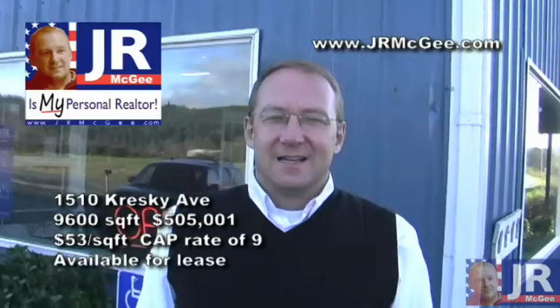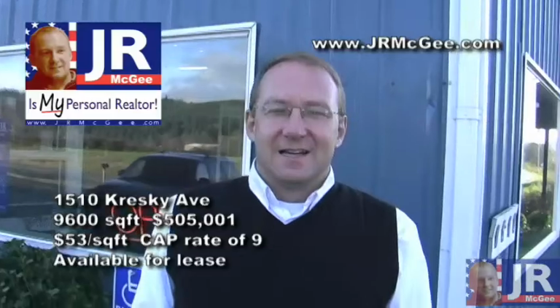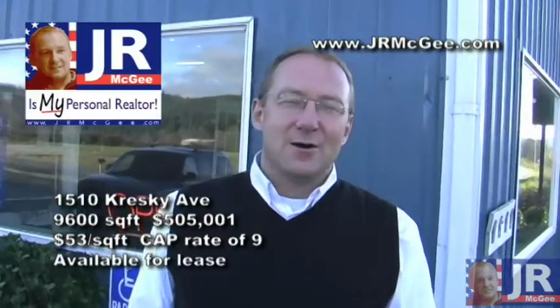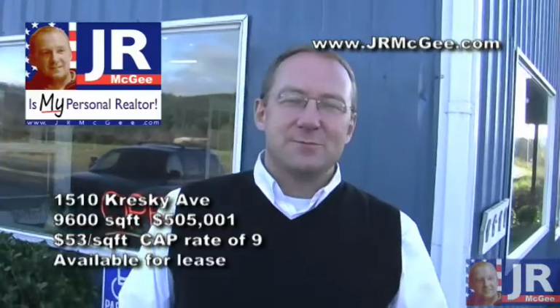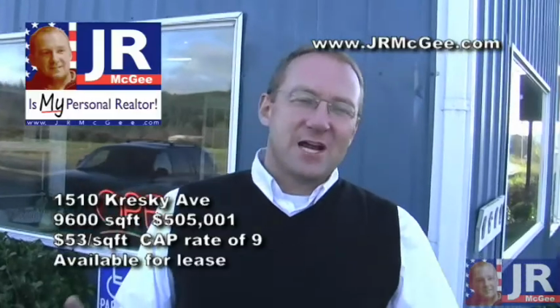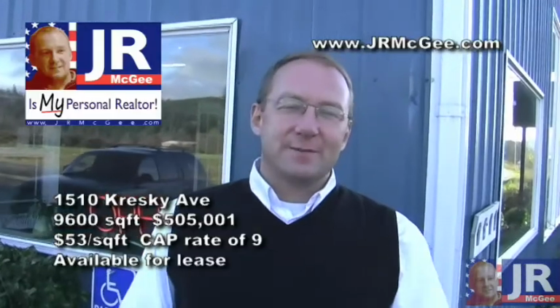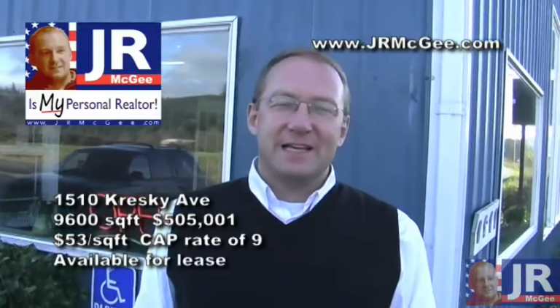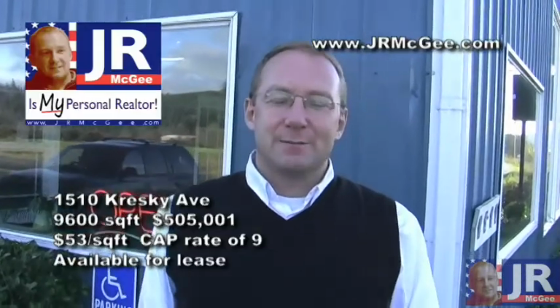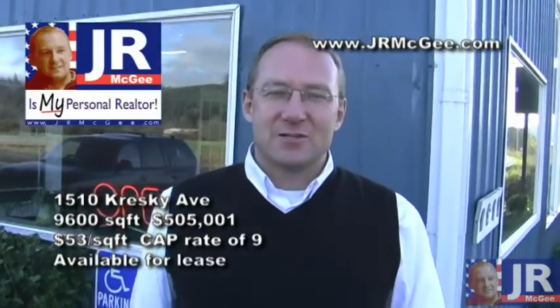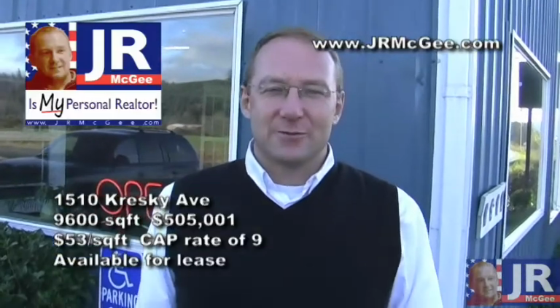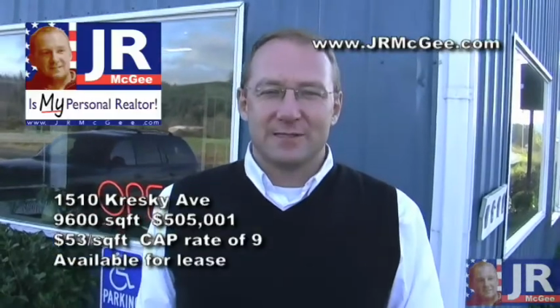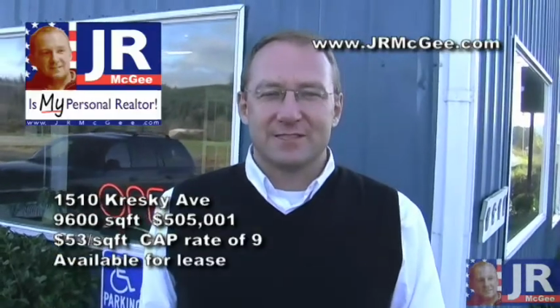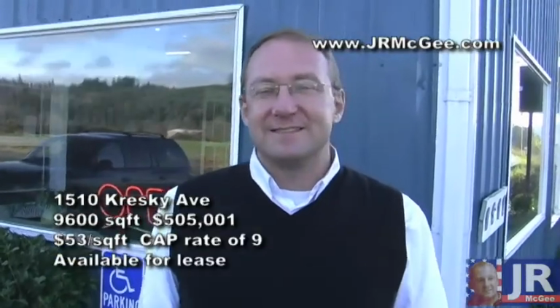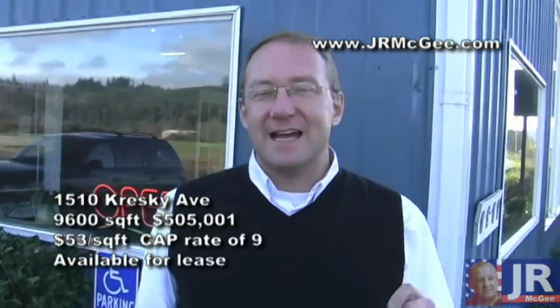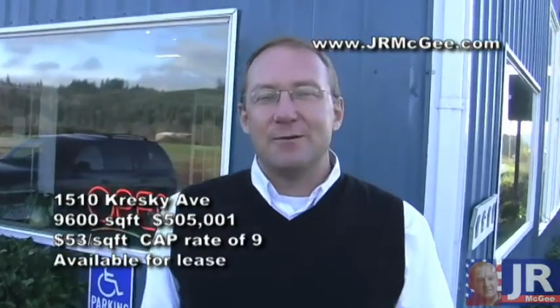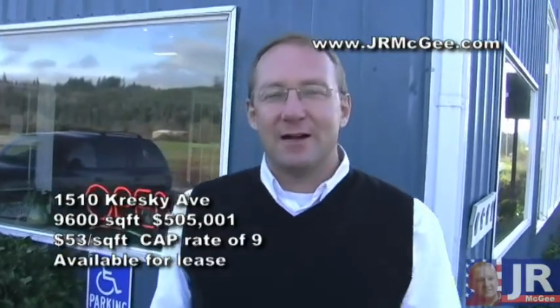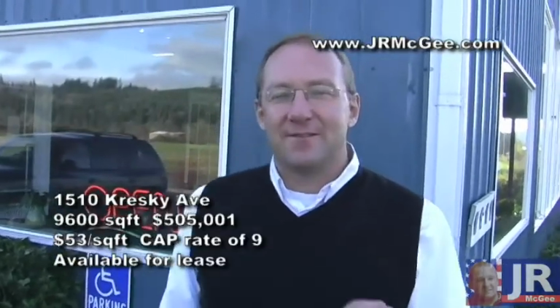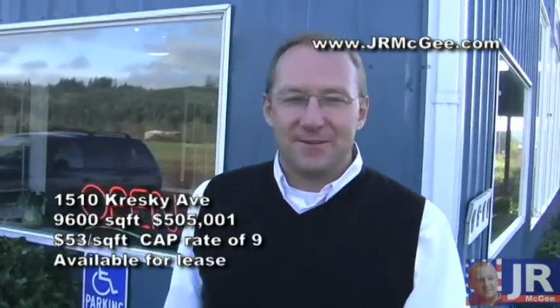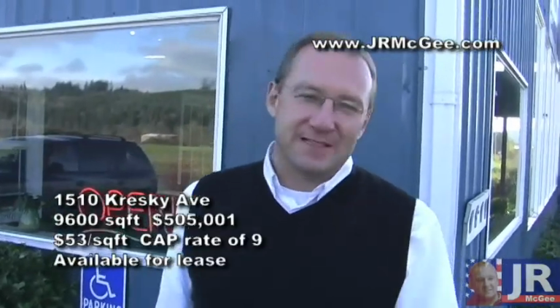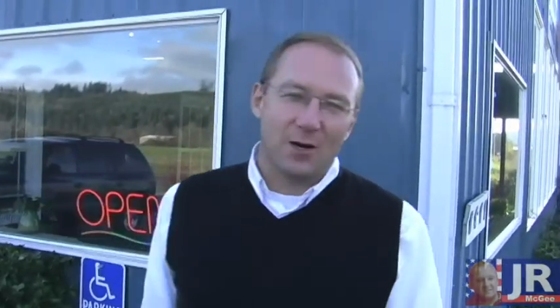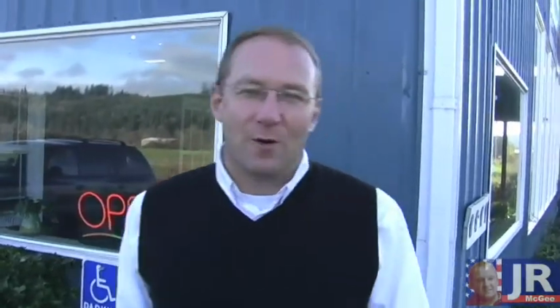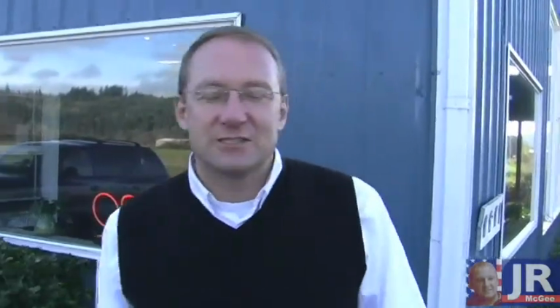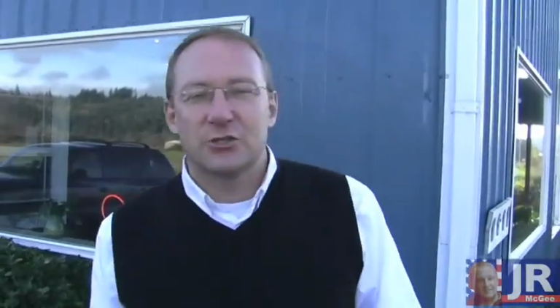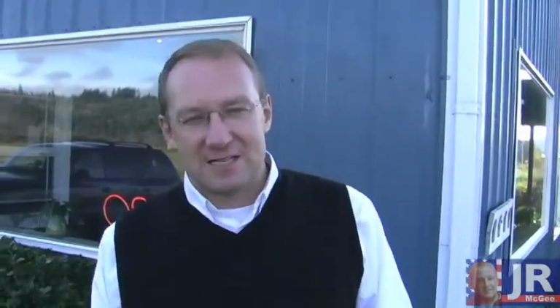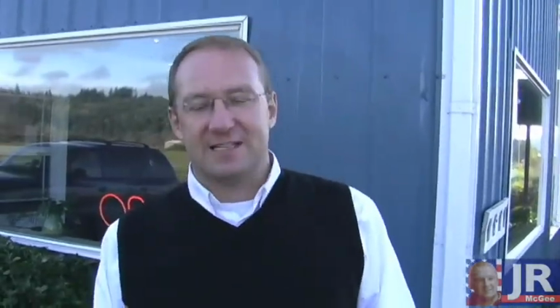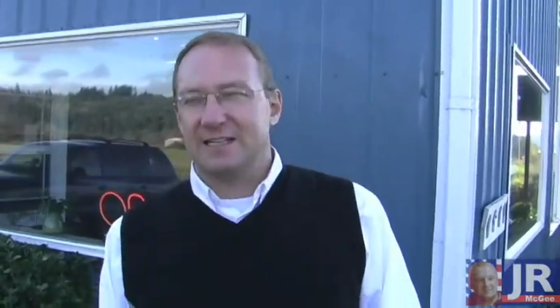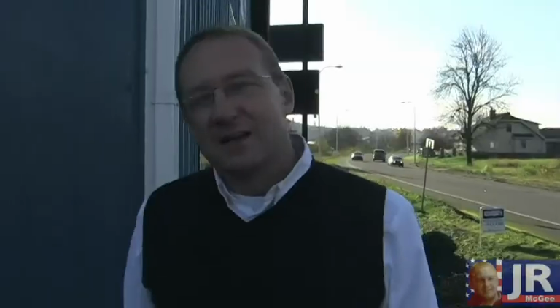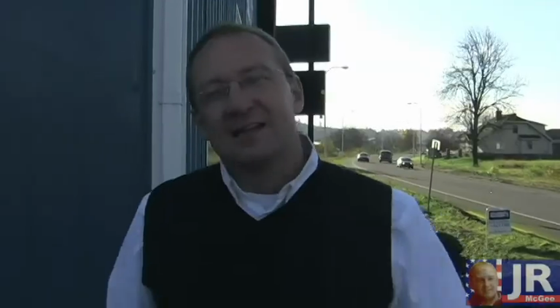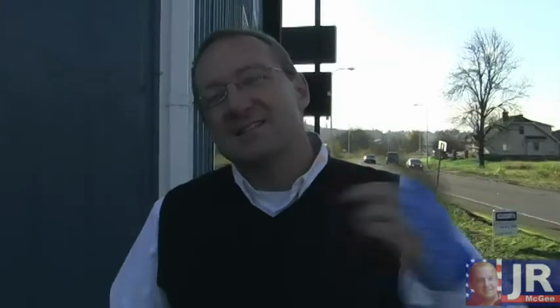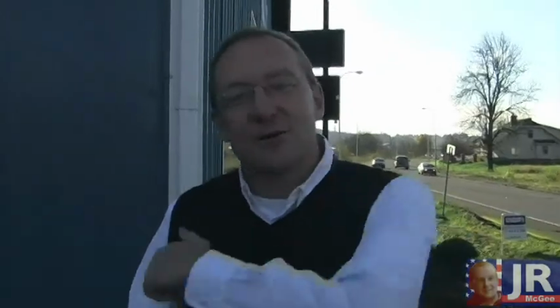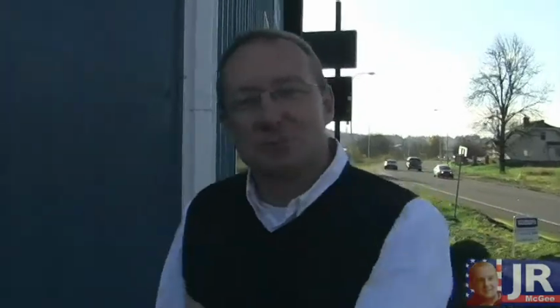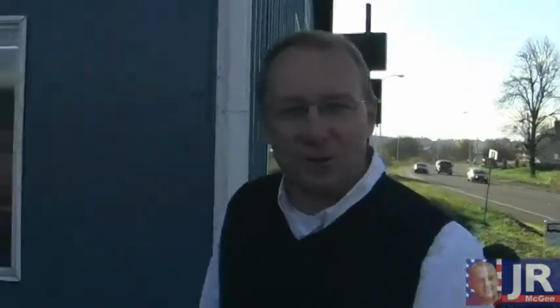Hello, I'm J.R. McGee, your personal realtor, and today we are at 1501 Kresge. Let's go explore.